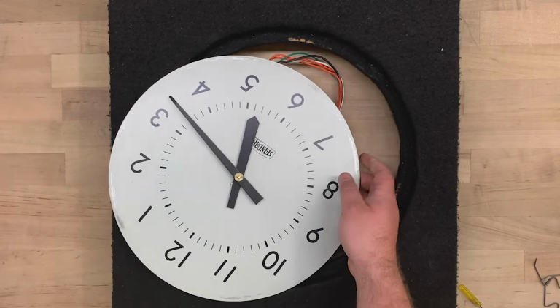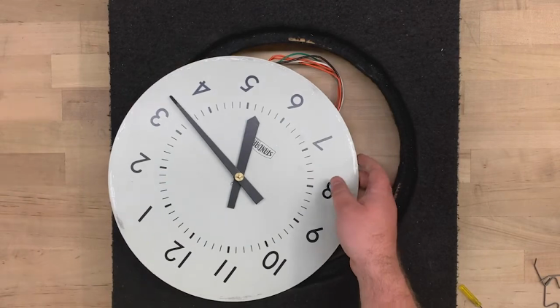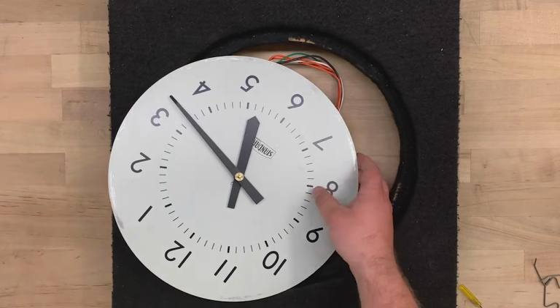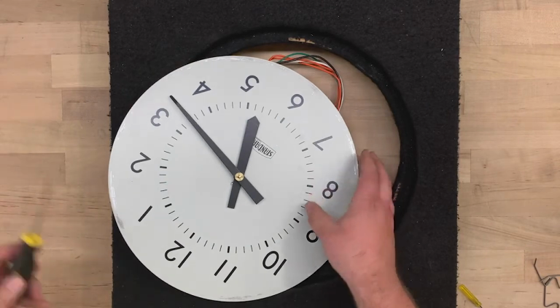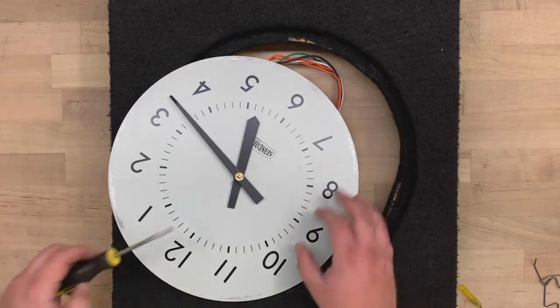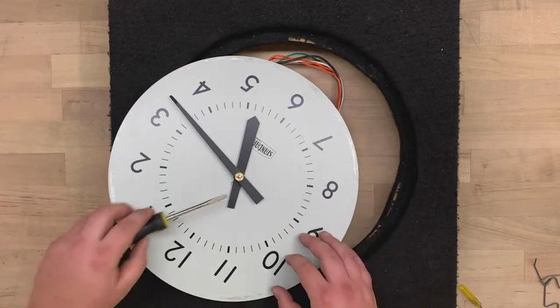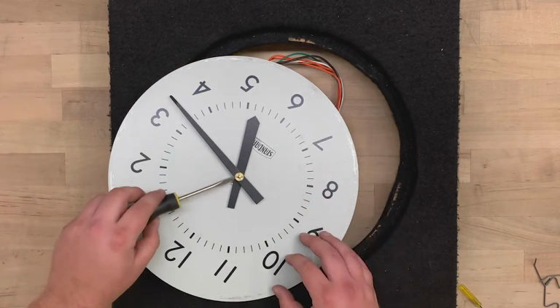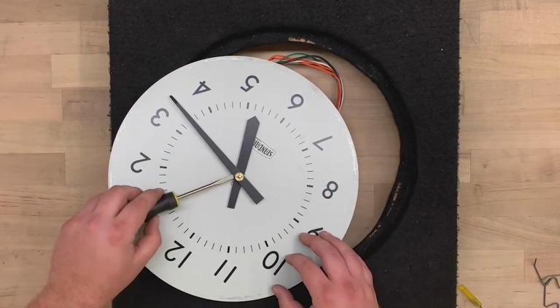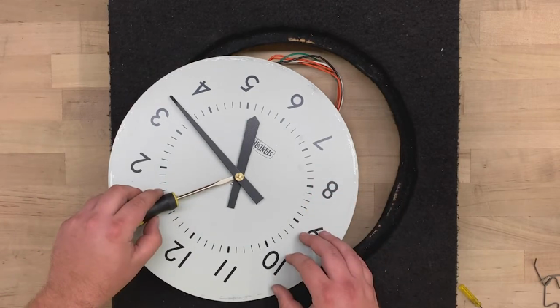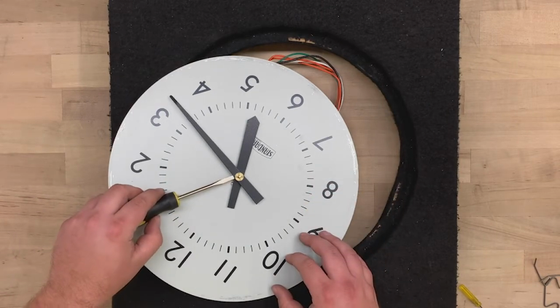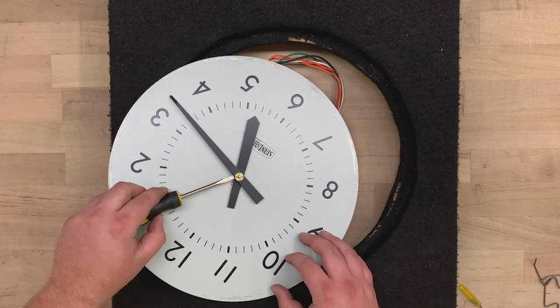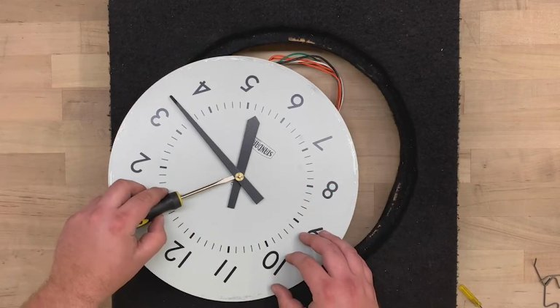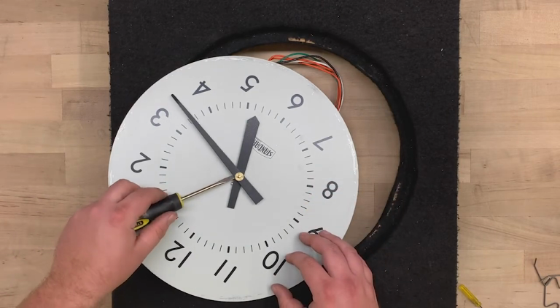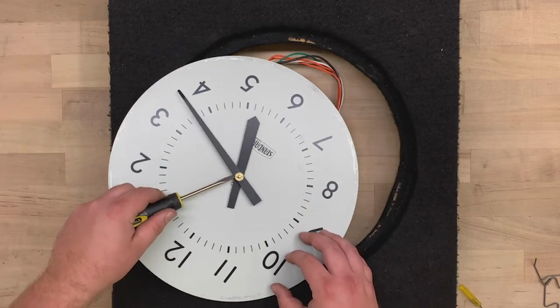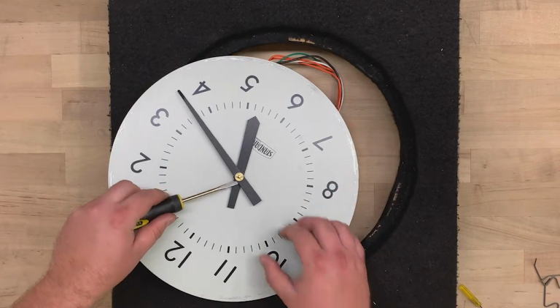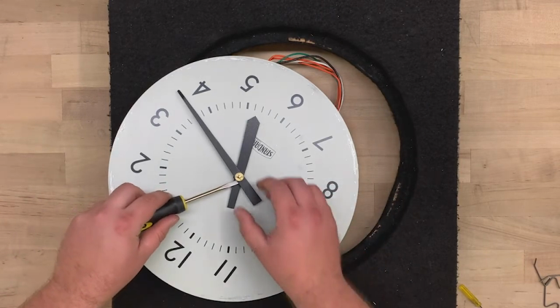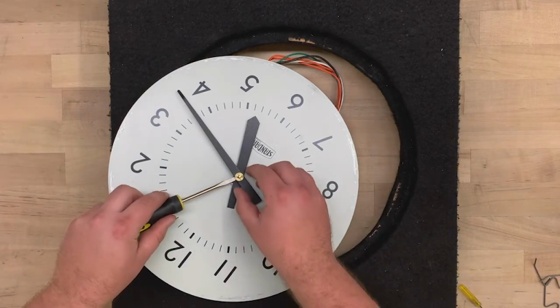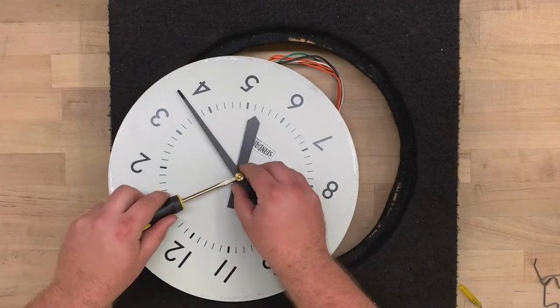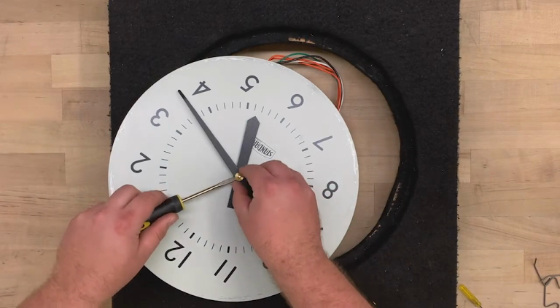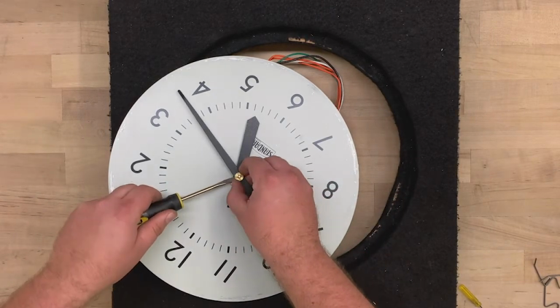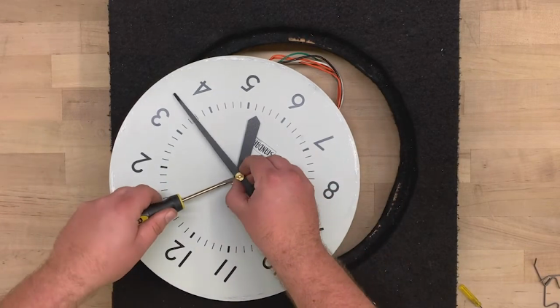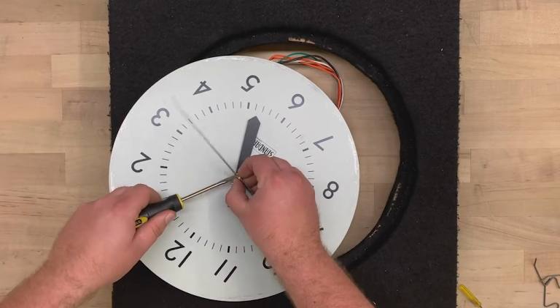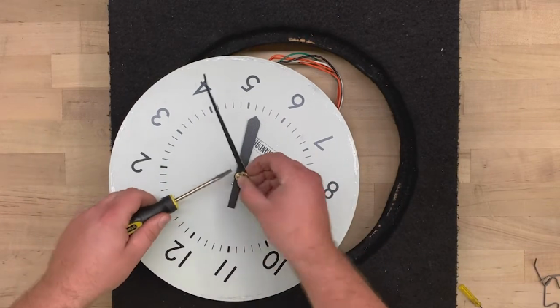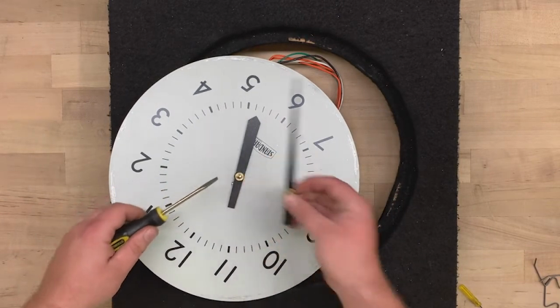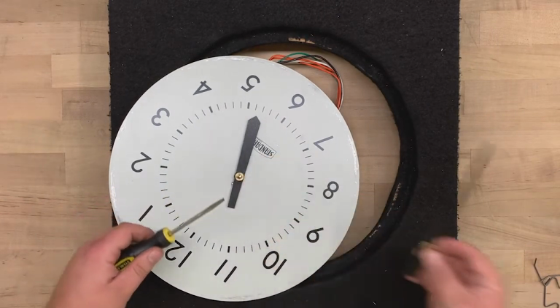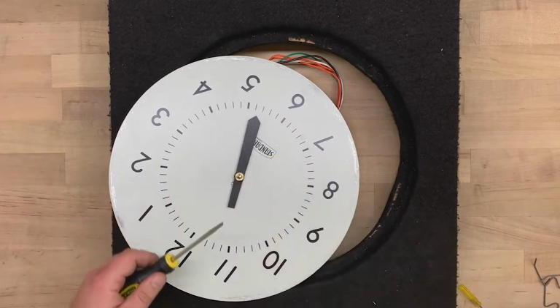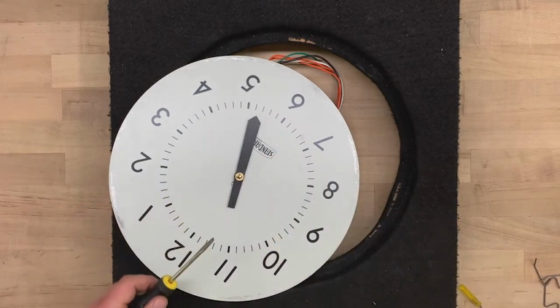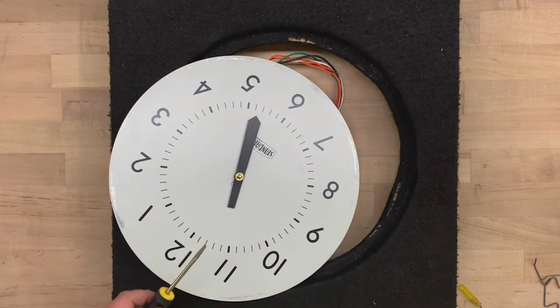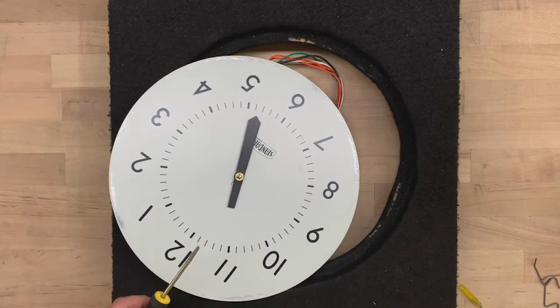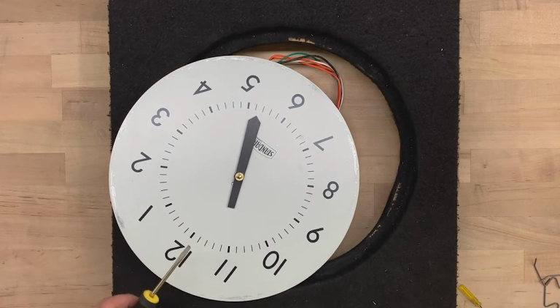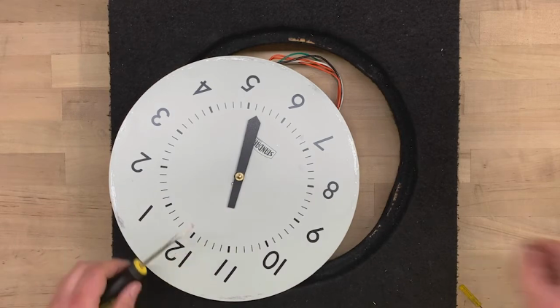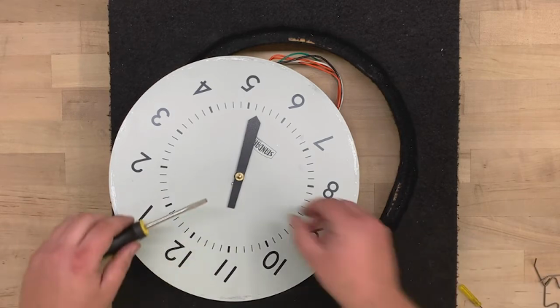You can now remove the minute and hour hands by gently prying them up with a flathead screwdriver and lifting them off.